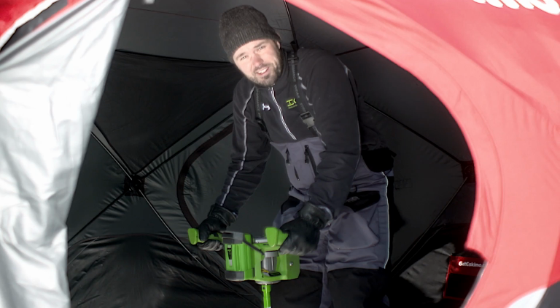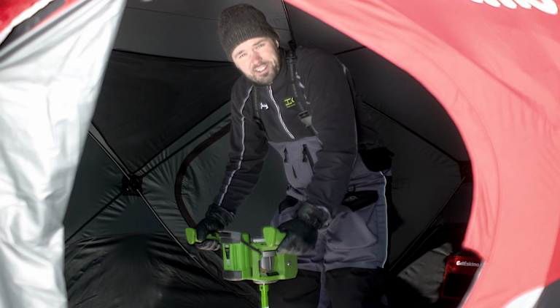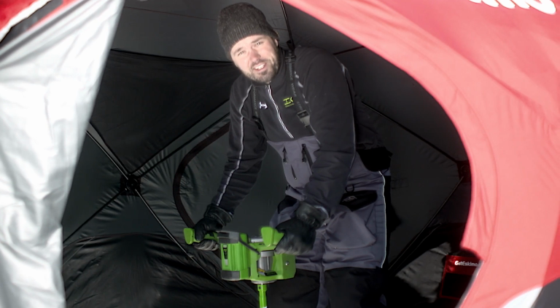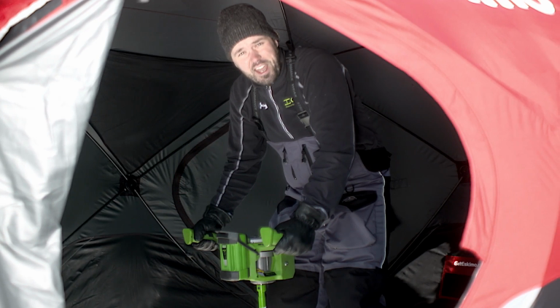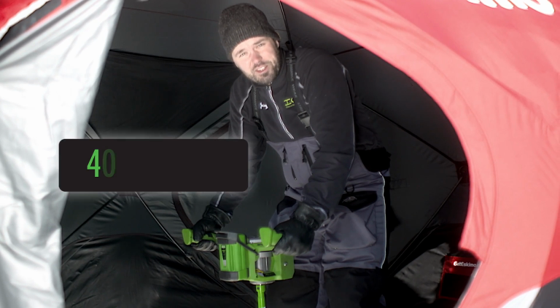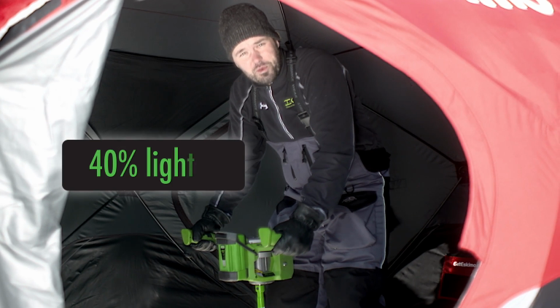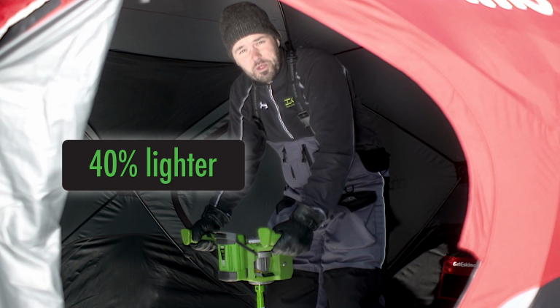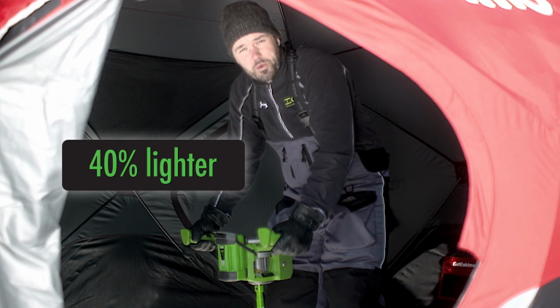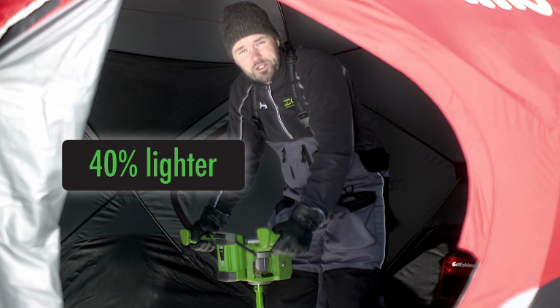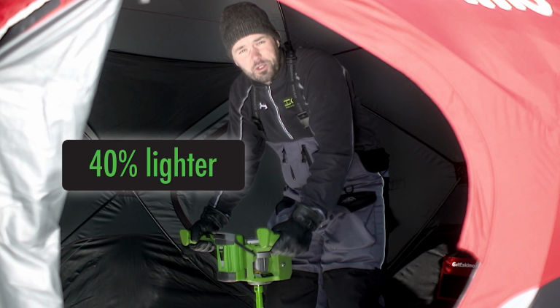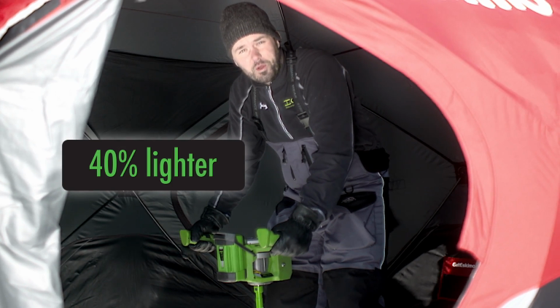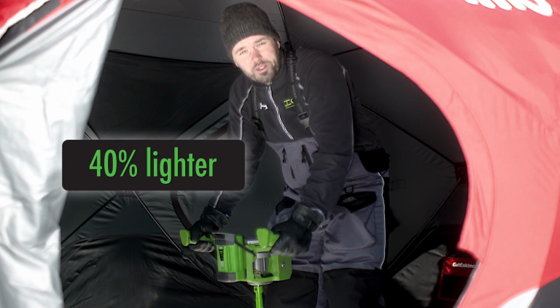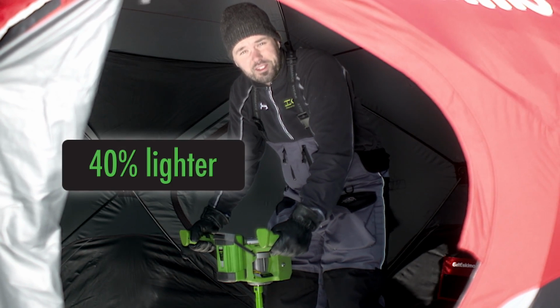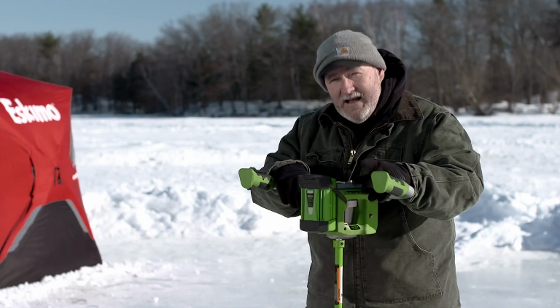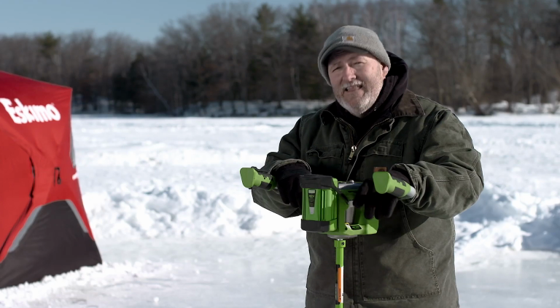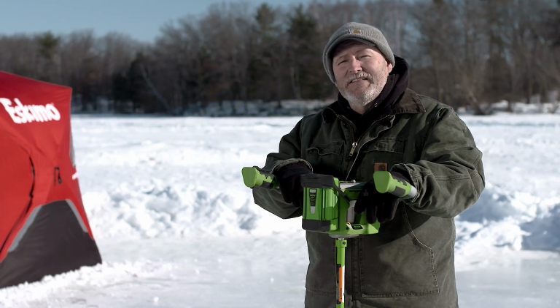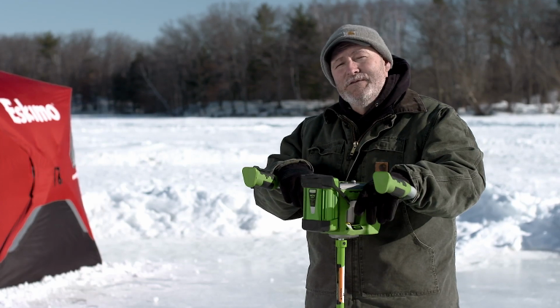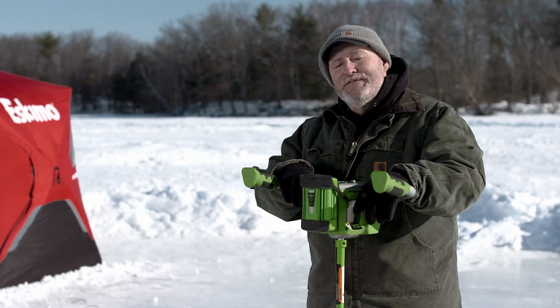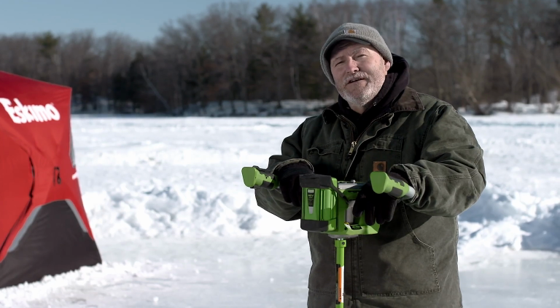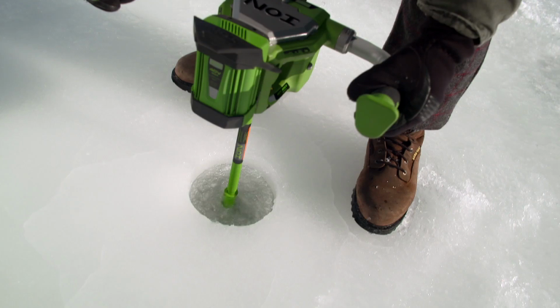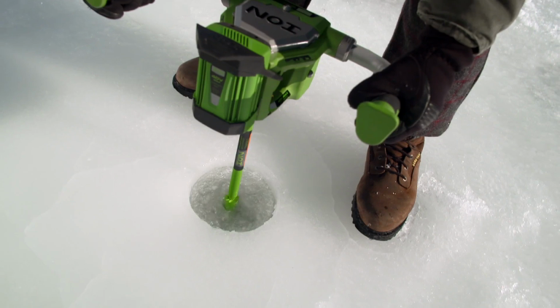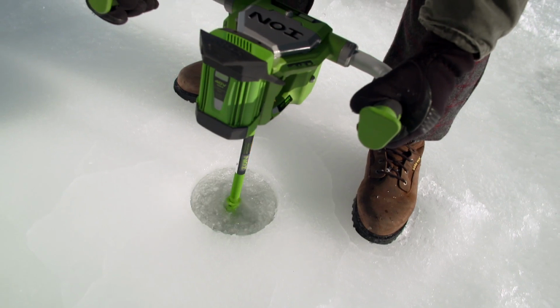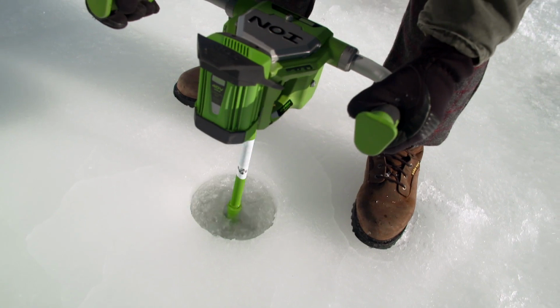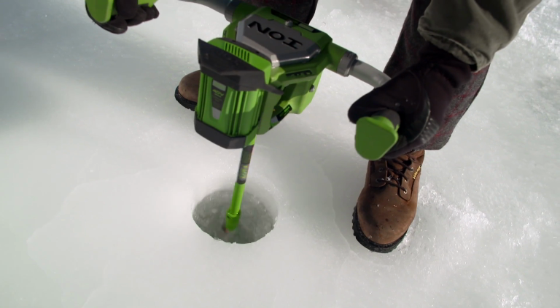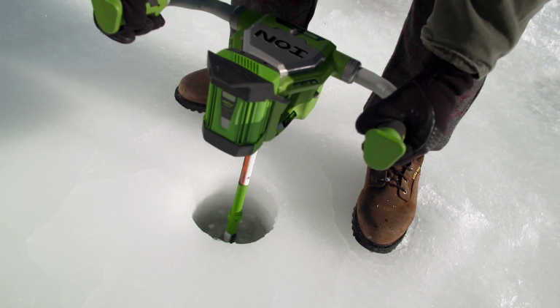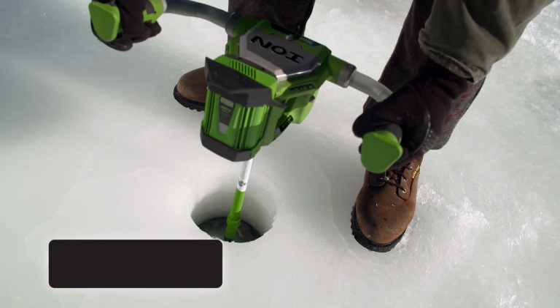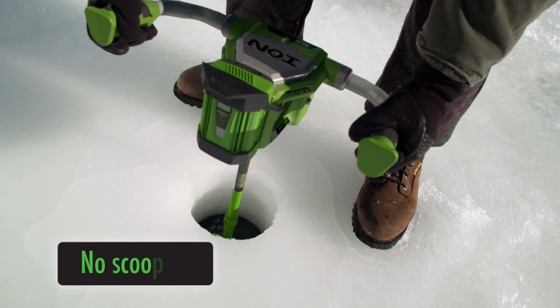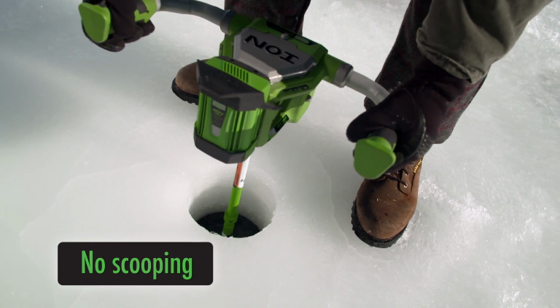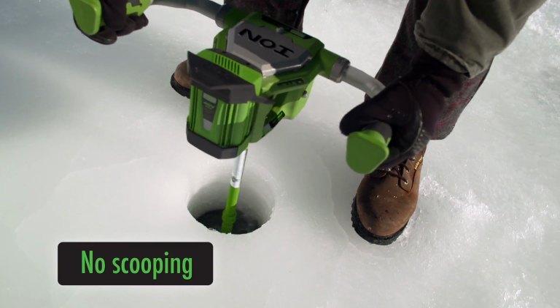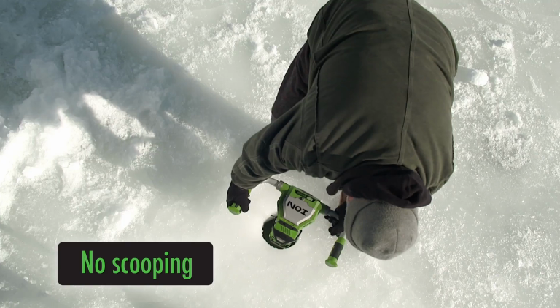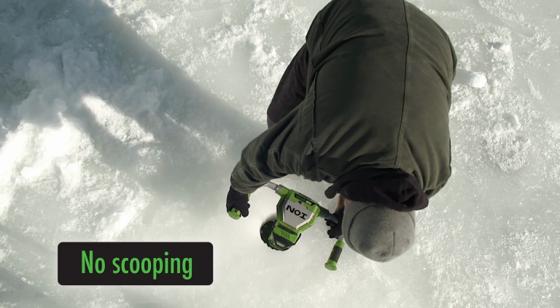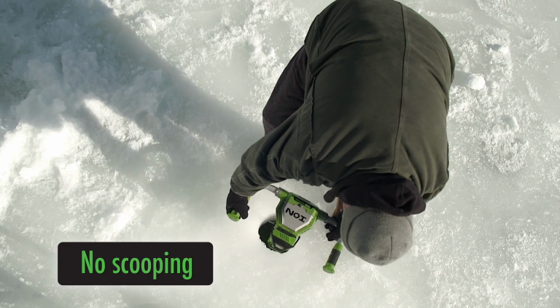It doesn't catch when you read your hole. I like the new reverse — I use it to flush holes clean.